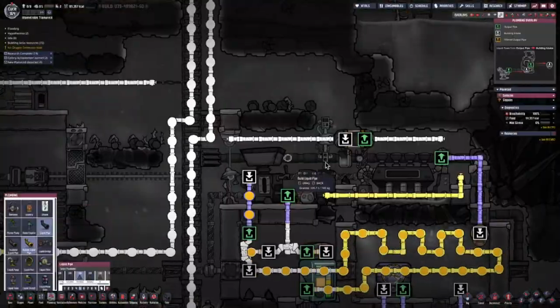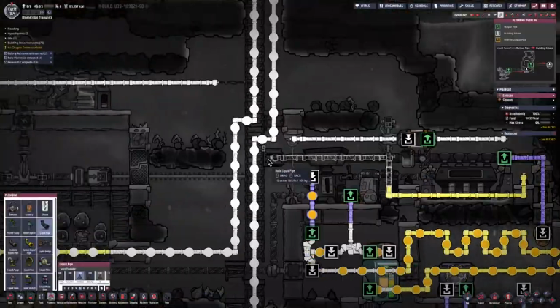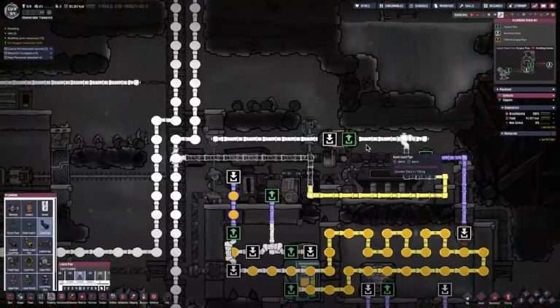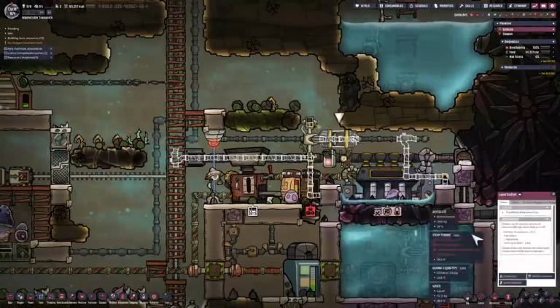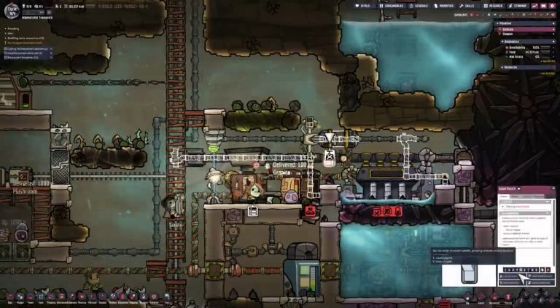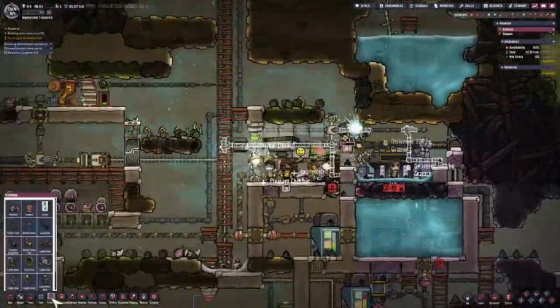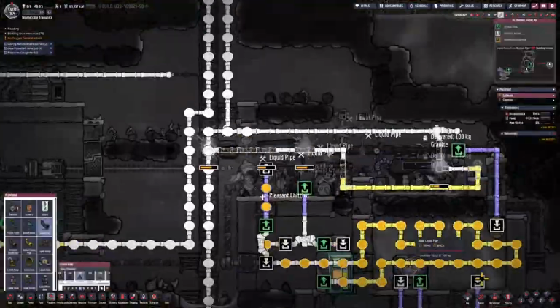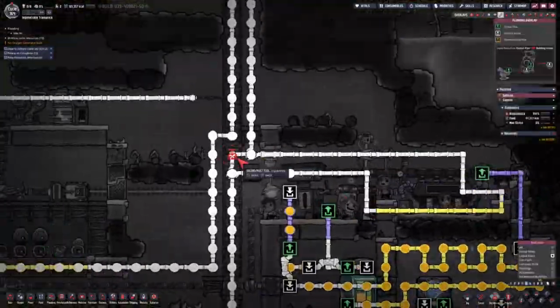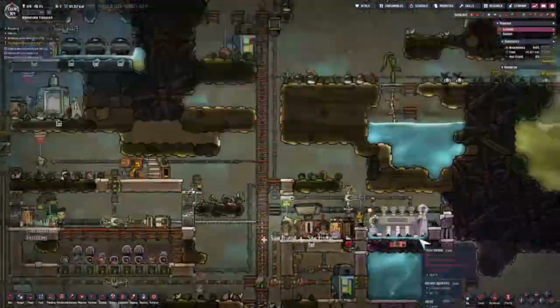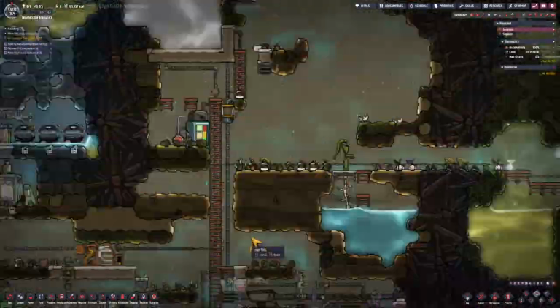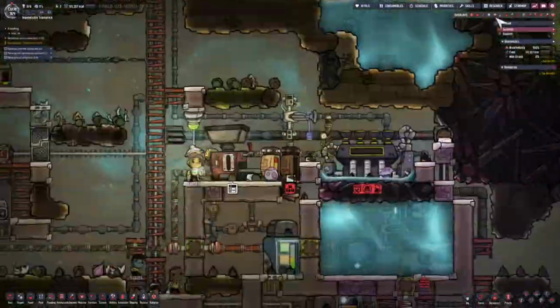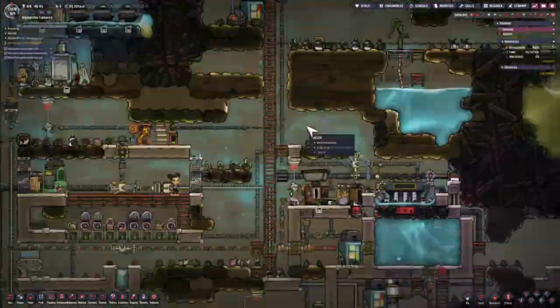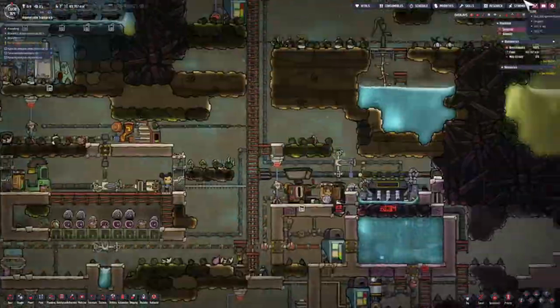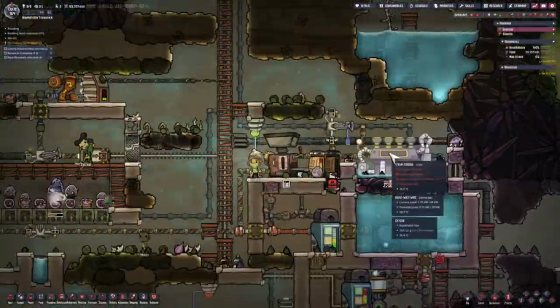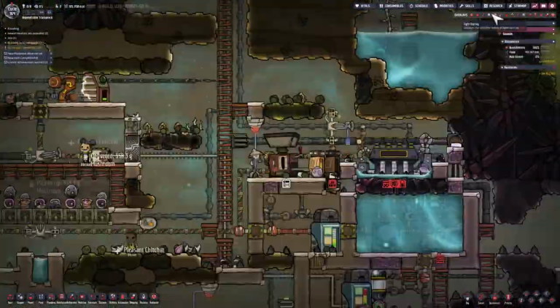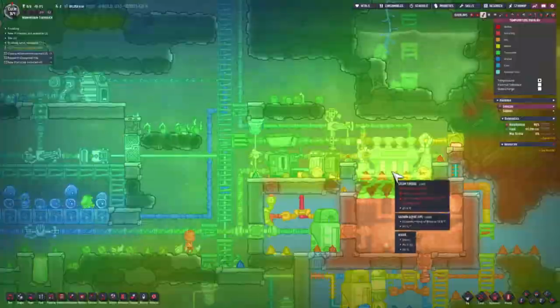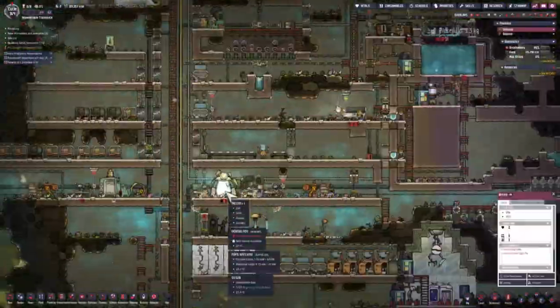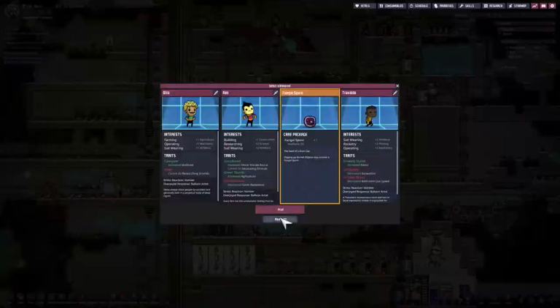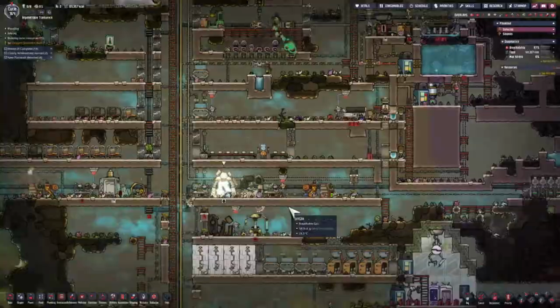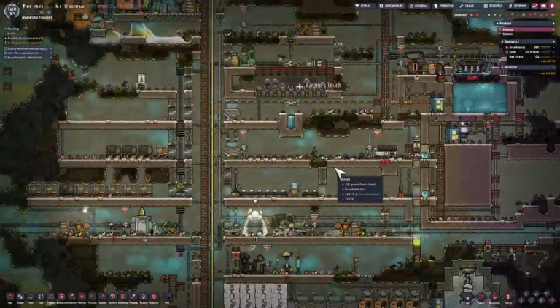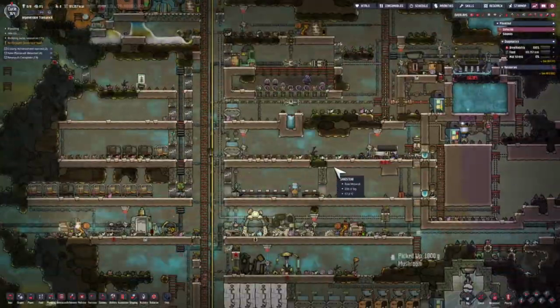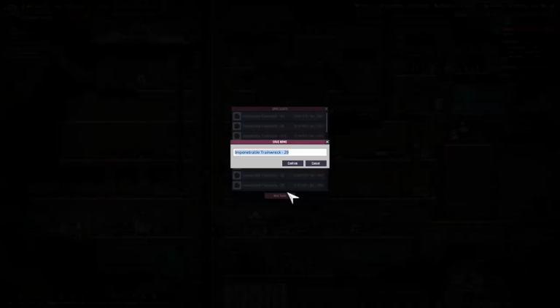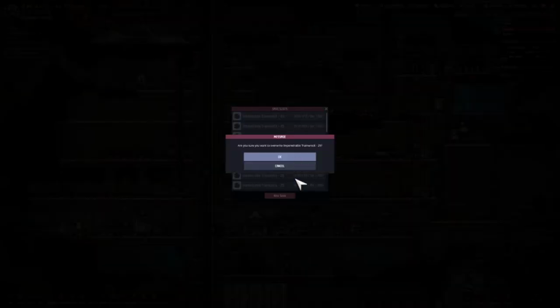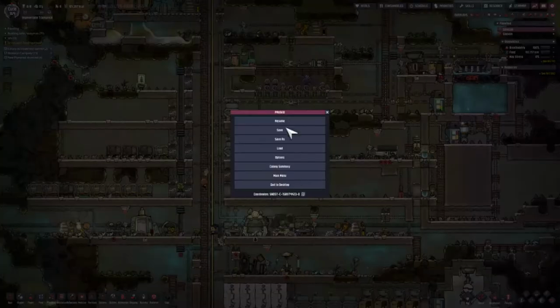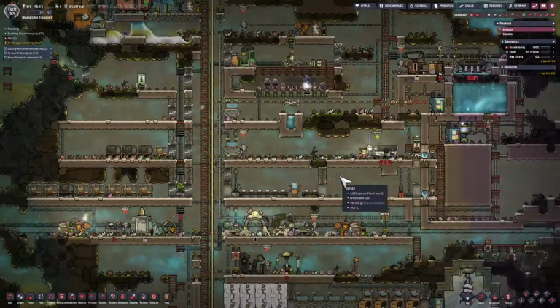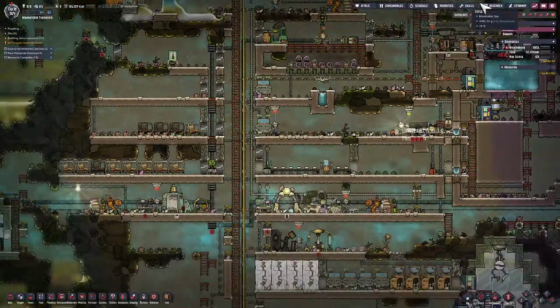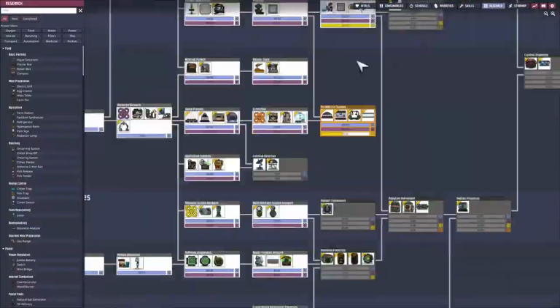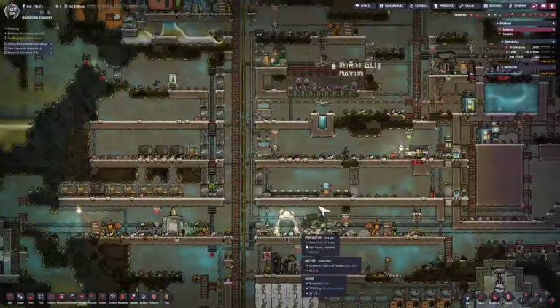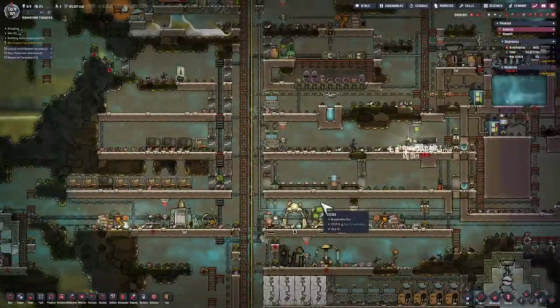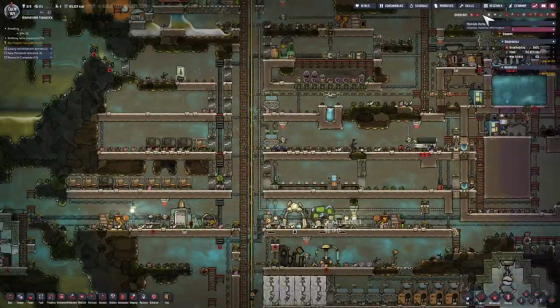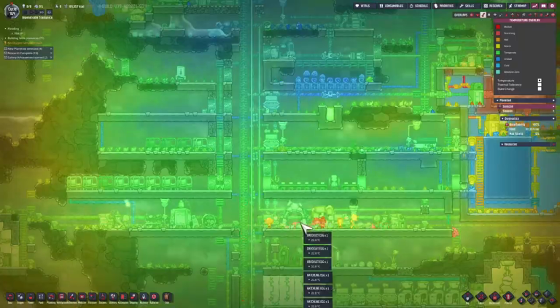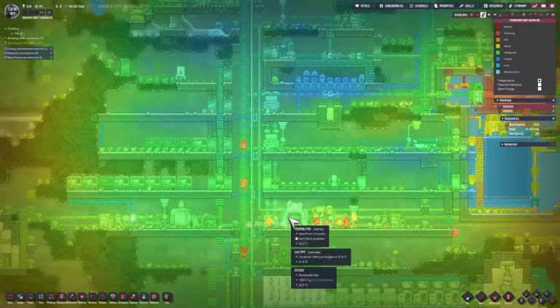I've realized I forgot to connect the area around the steam turbine, so I'm just bringing that in to make sure that area stays cool.